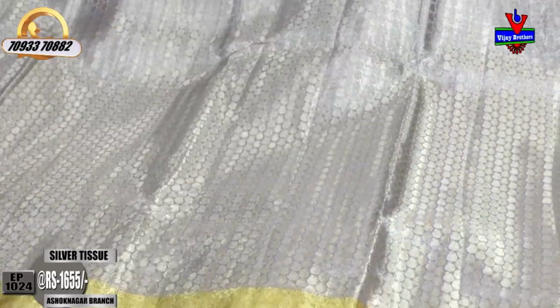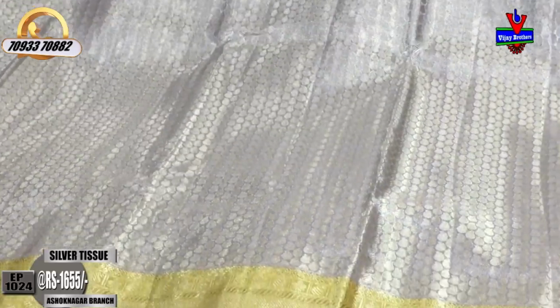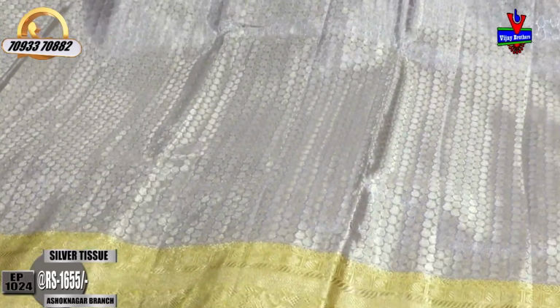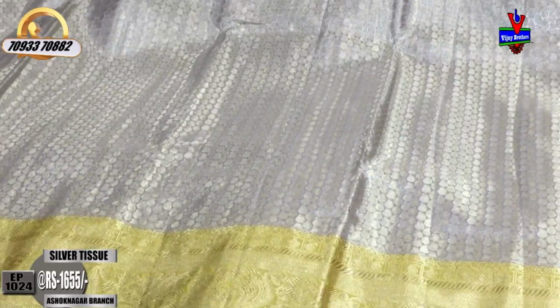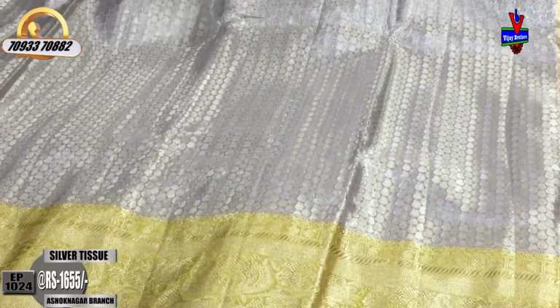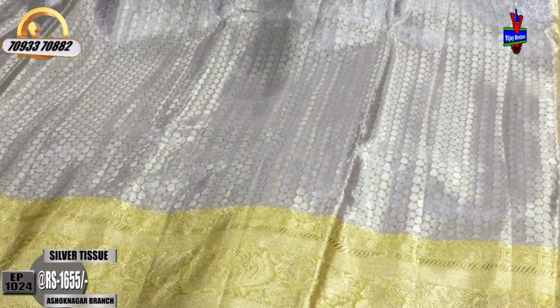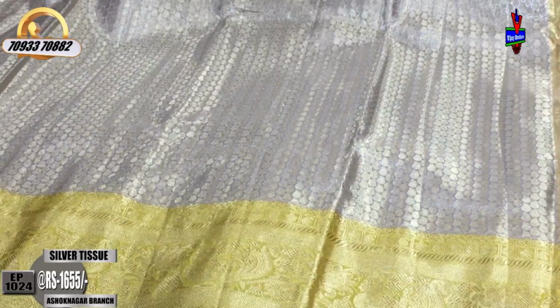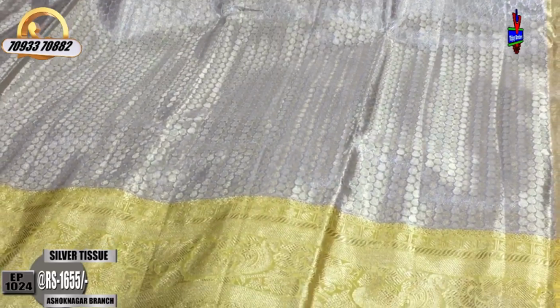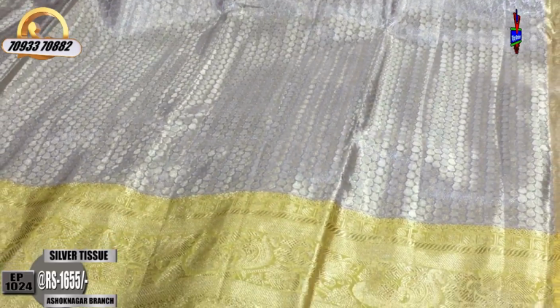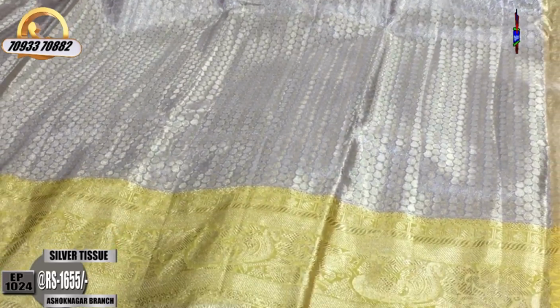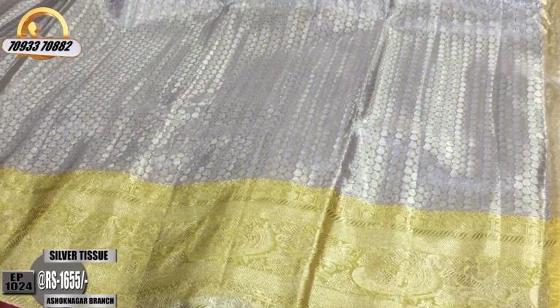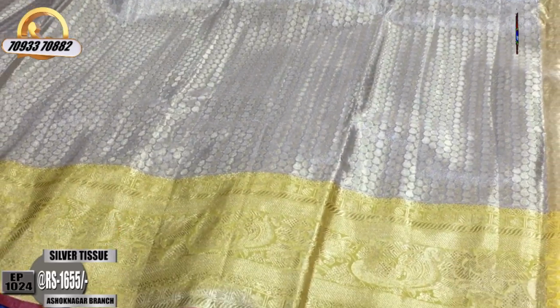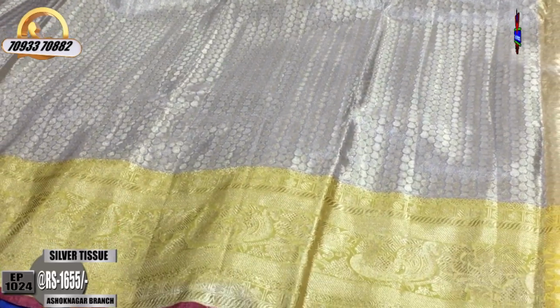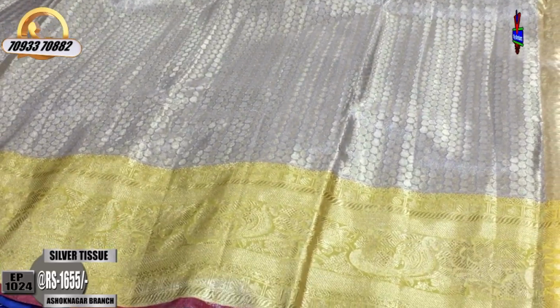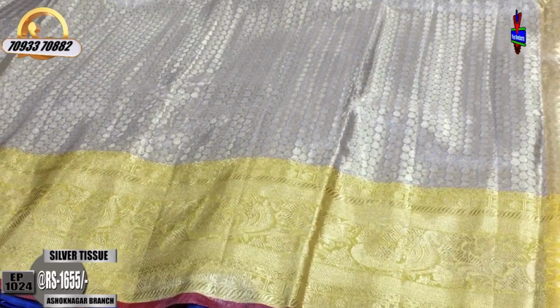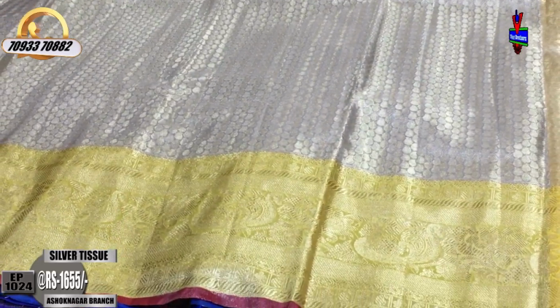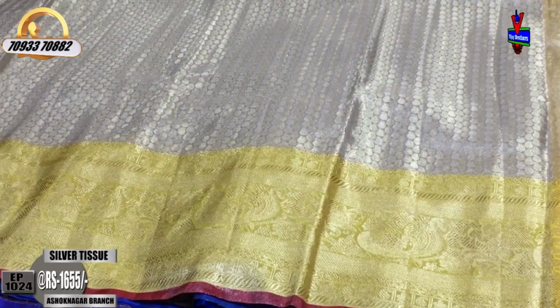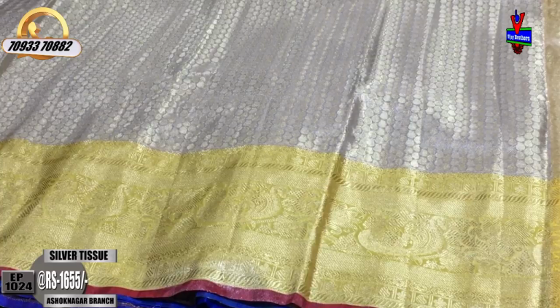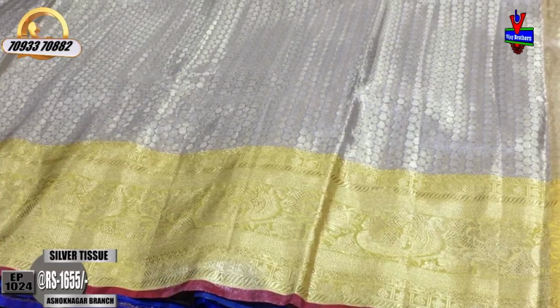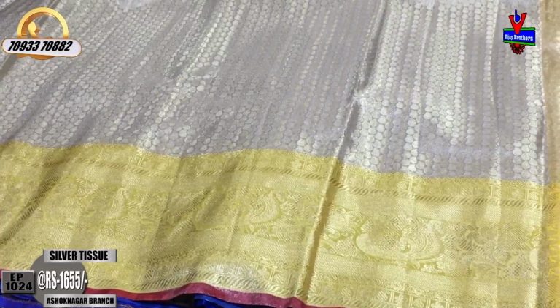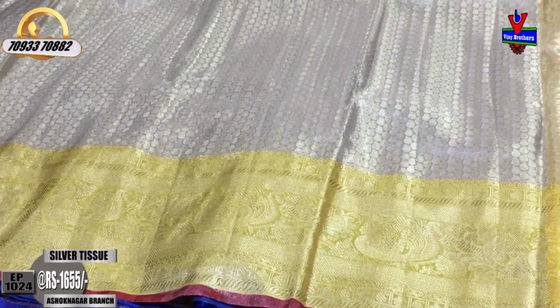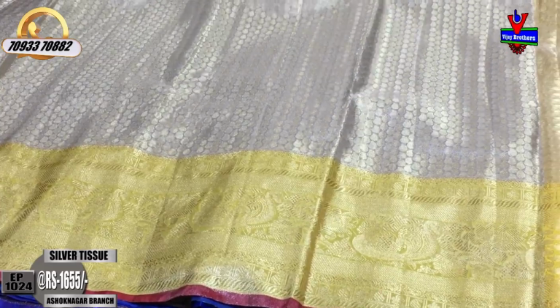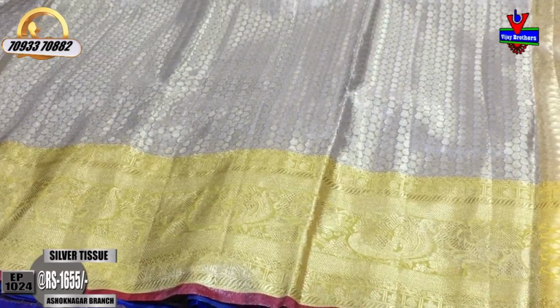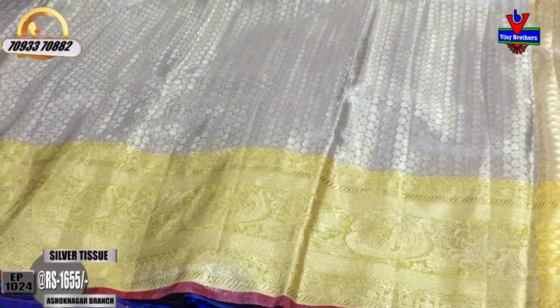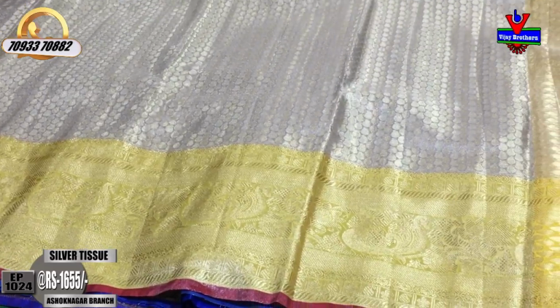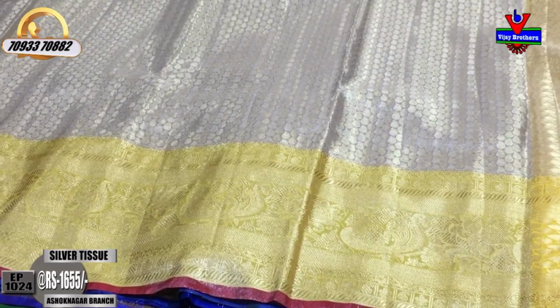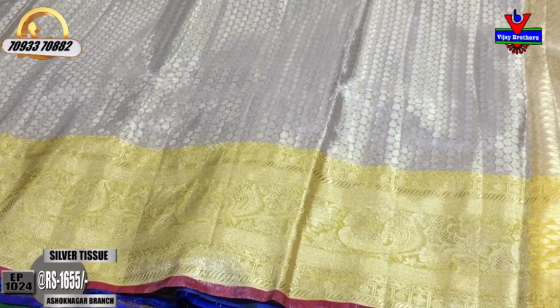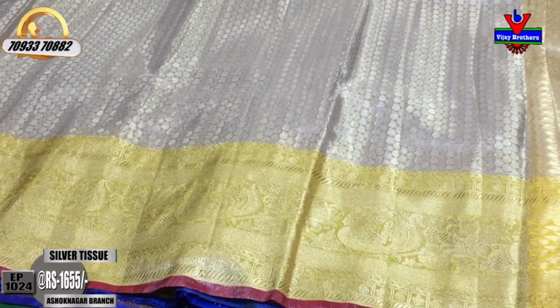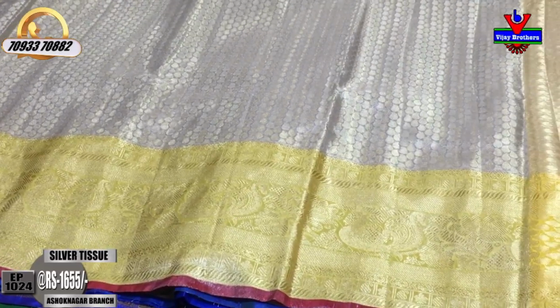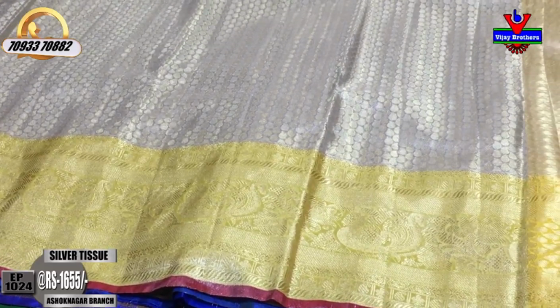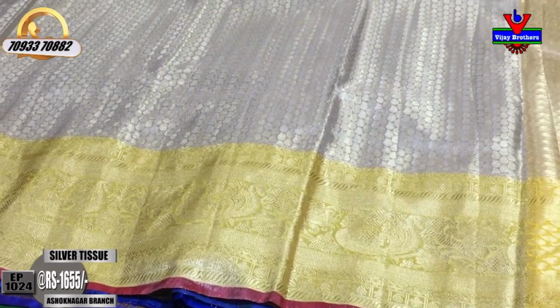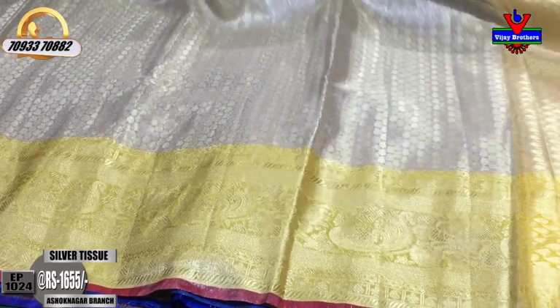The second border is a peacock designer border. There are beautiful colors and different designs — lots of varieties.